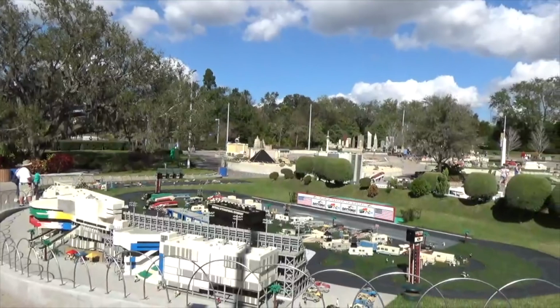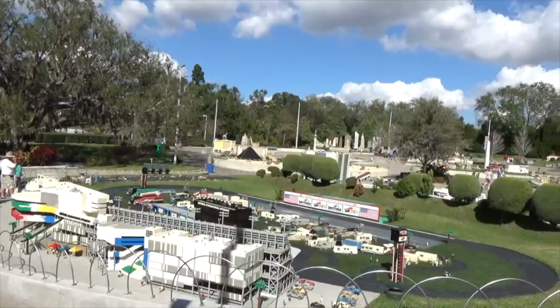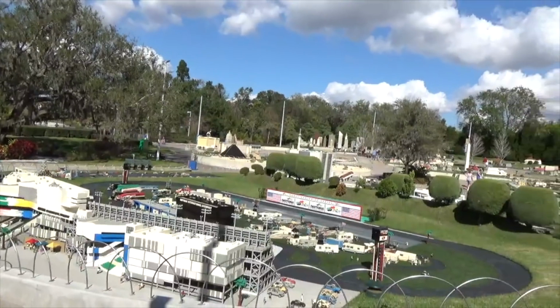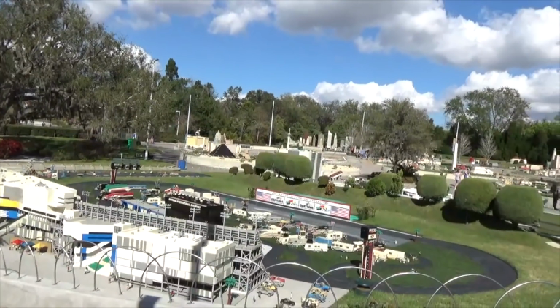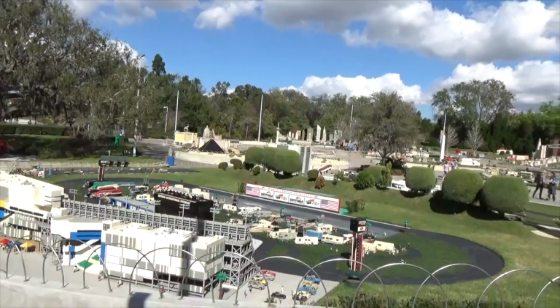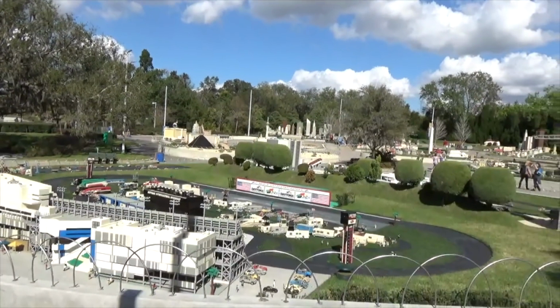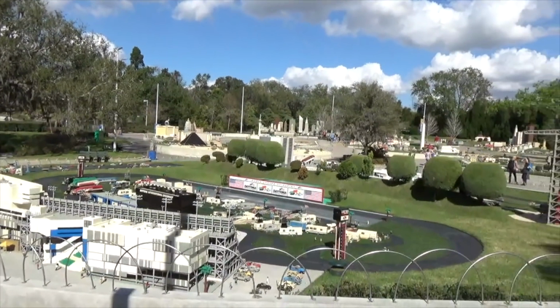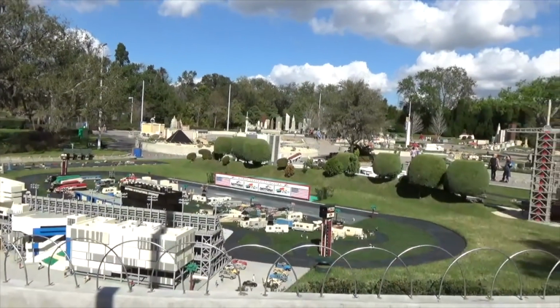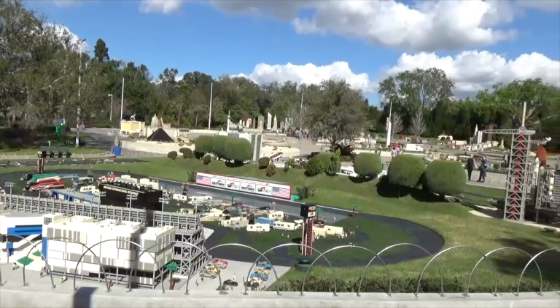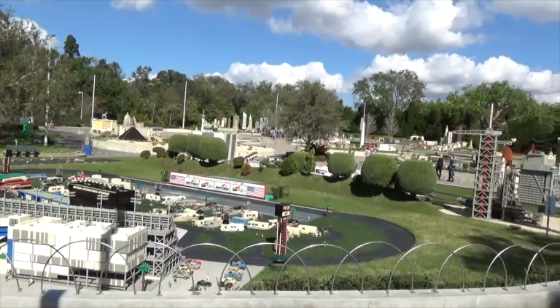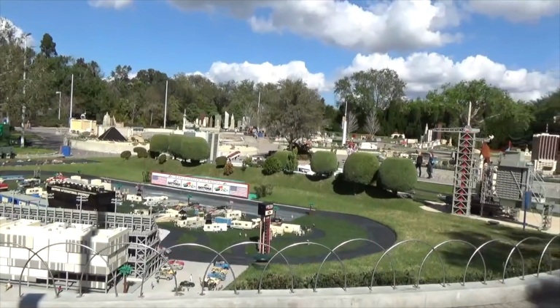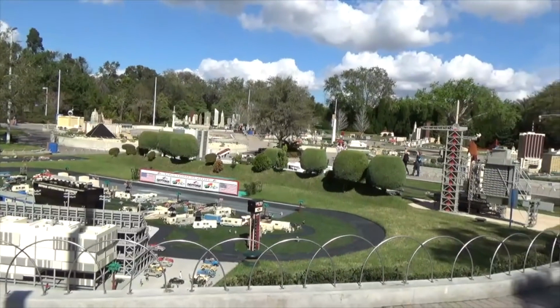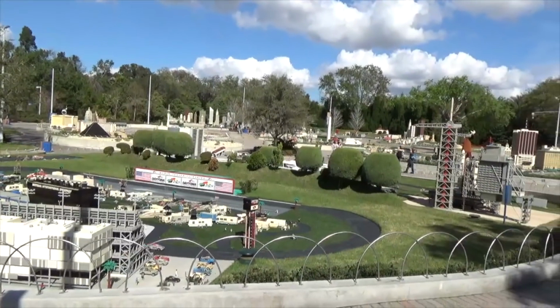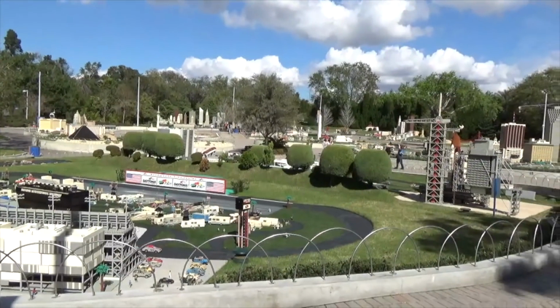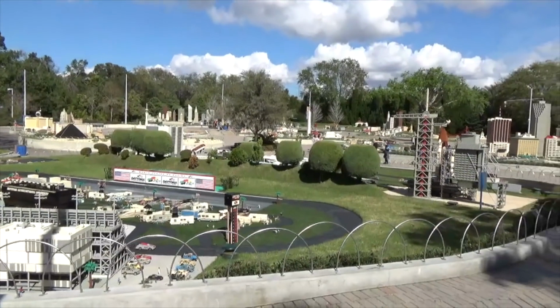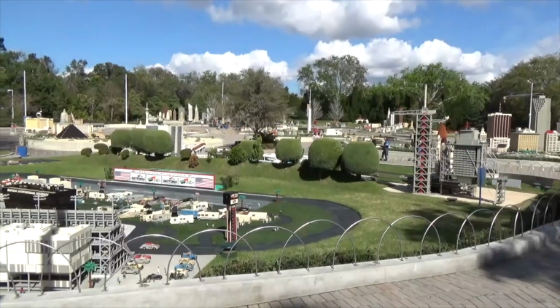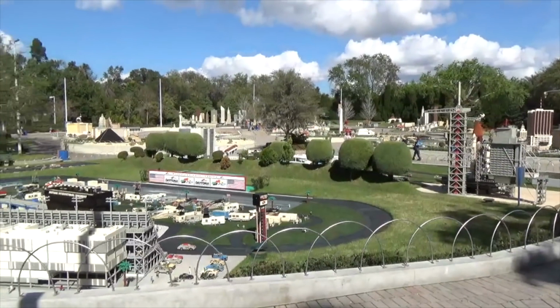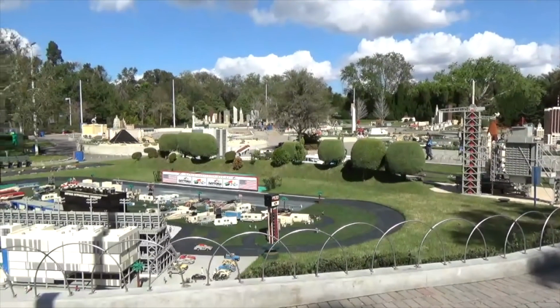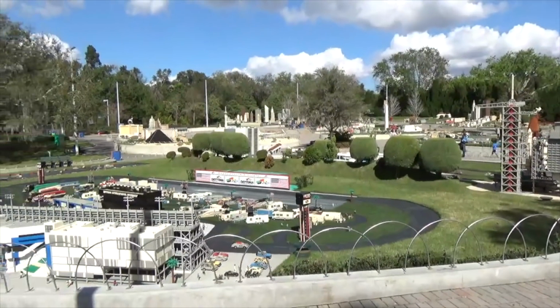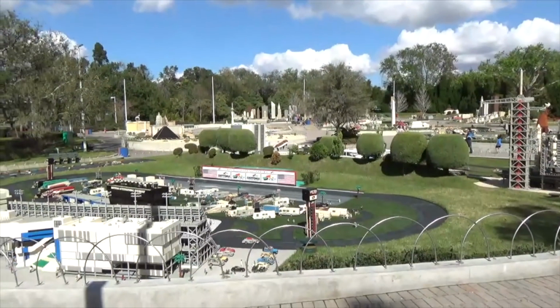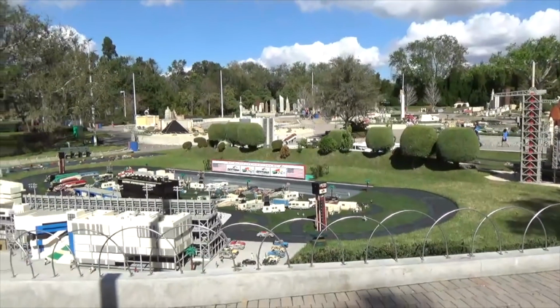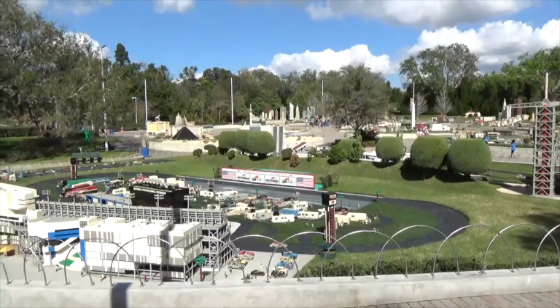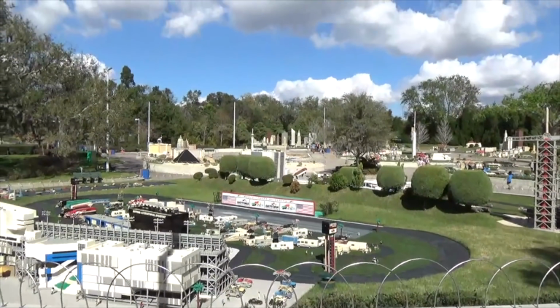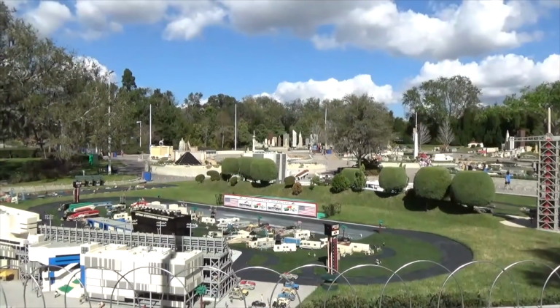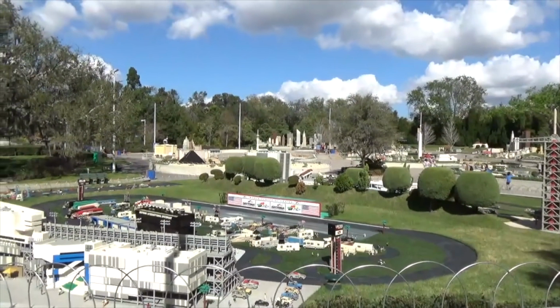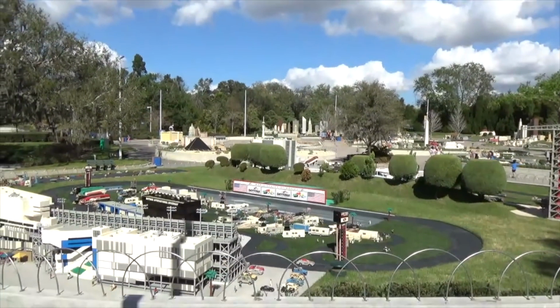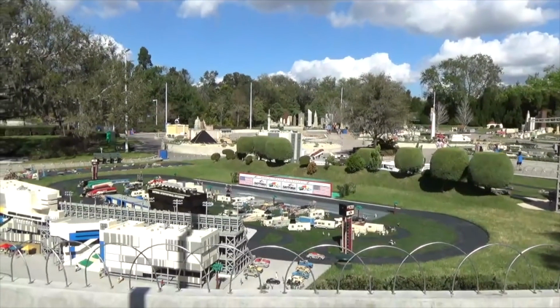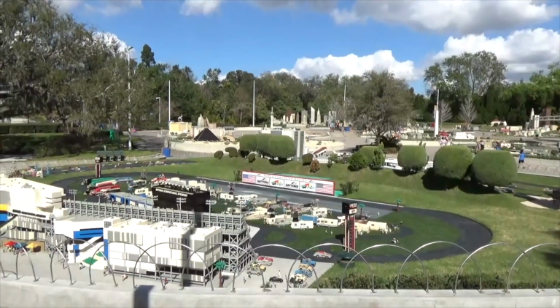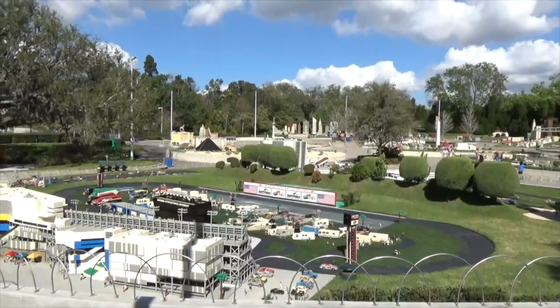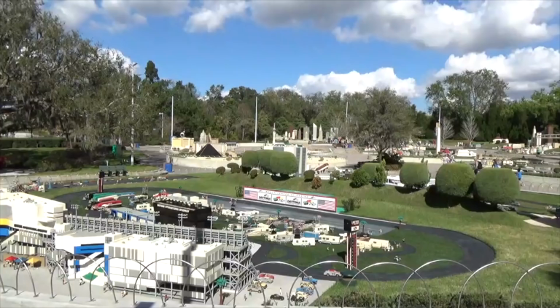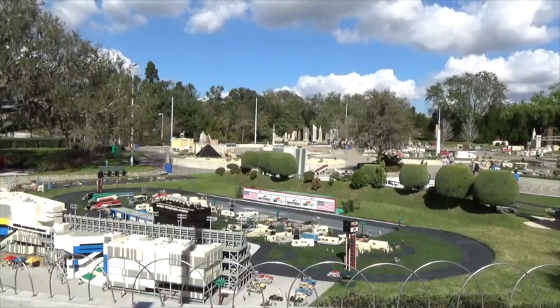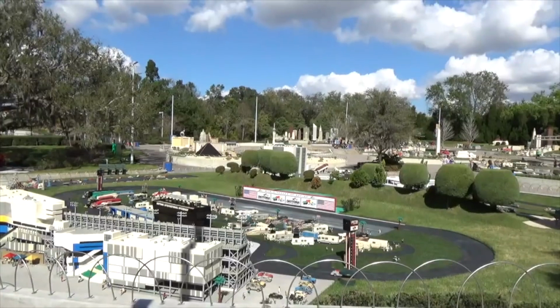What's going on, Loop fans? It's Drew here at Legoland Florida, and this is going to be a complete full tour of Miniland USA, showing you all the neat things we've got here.